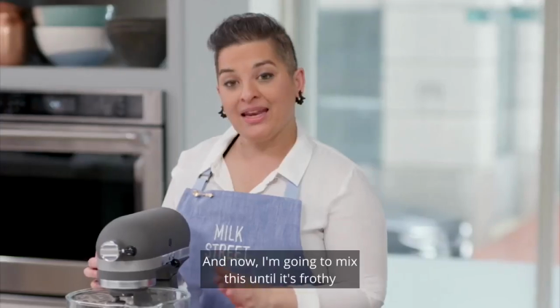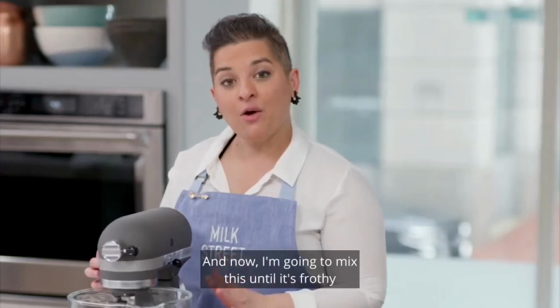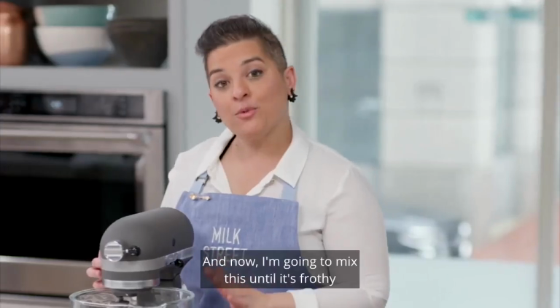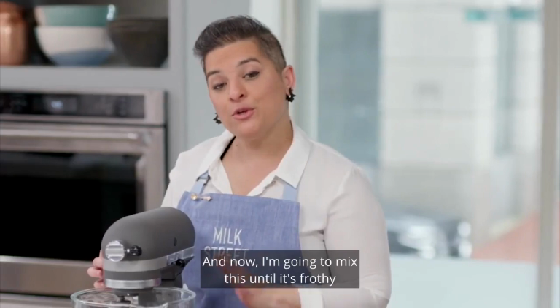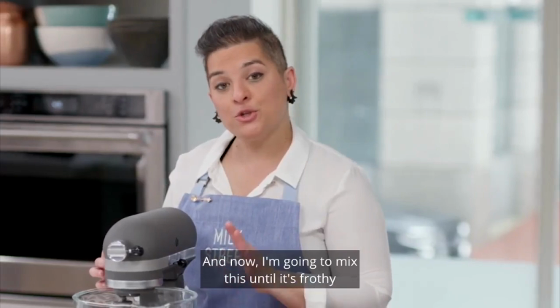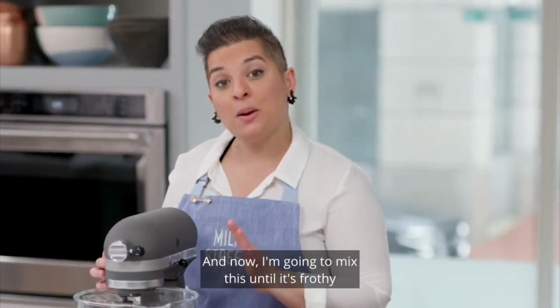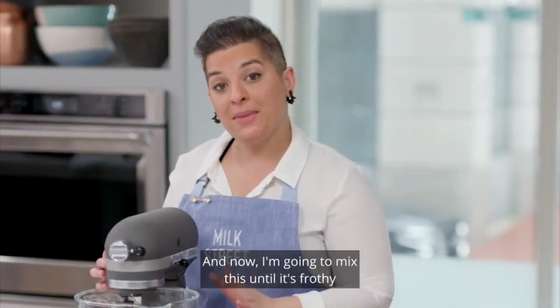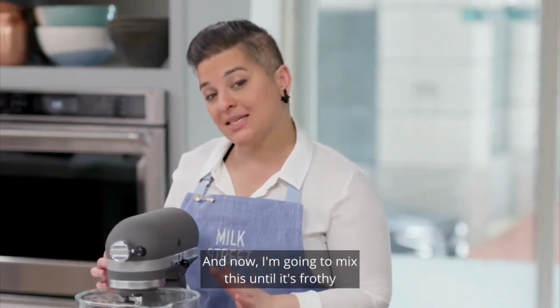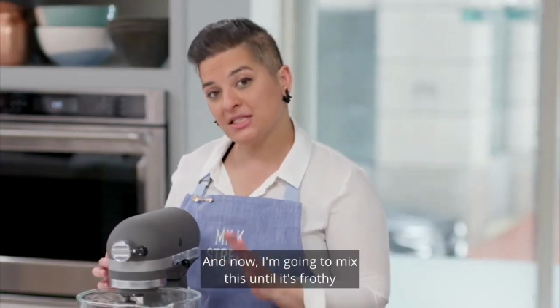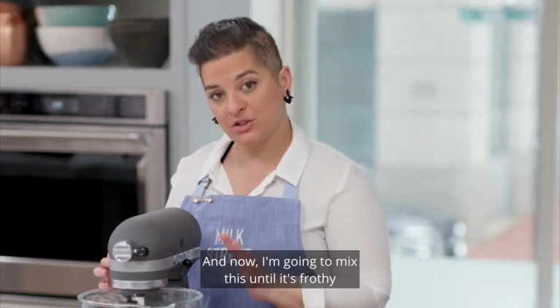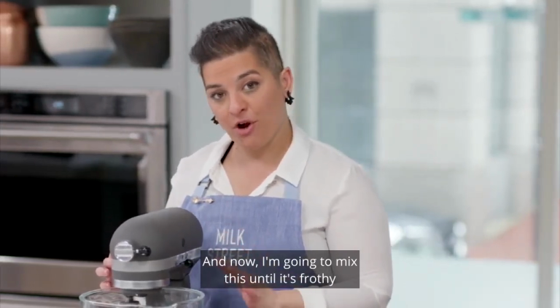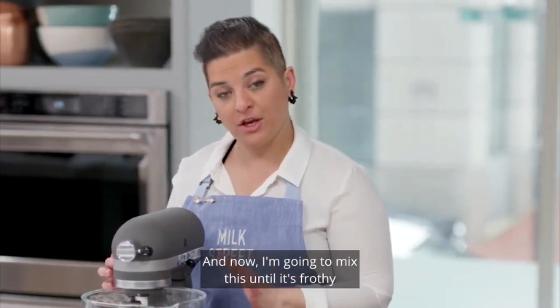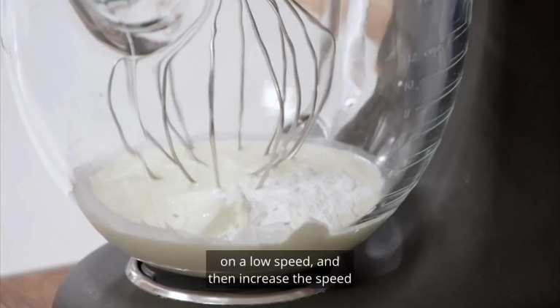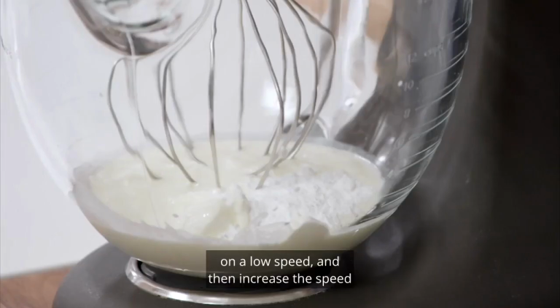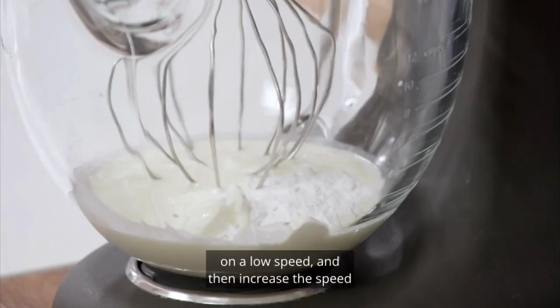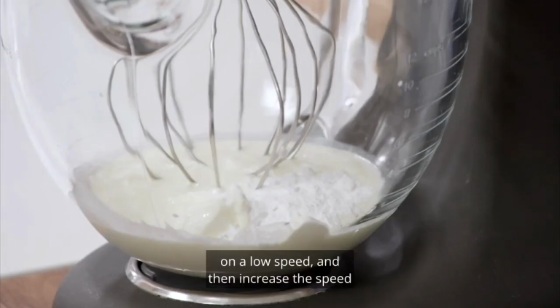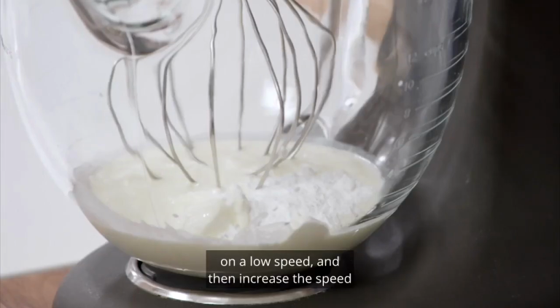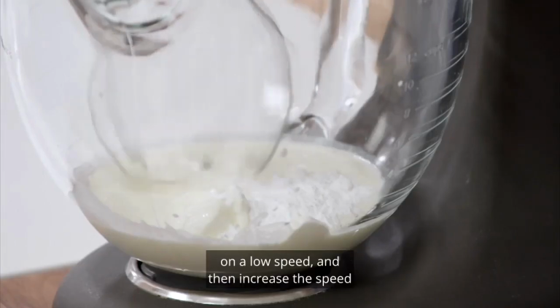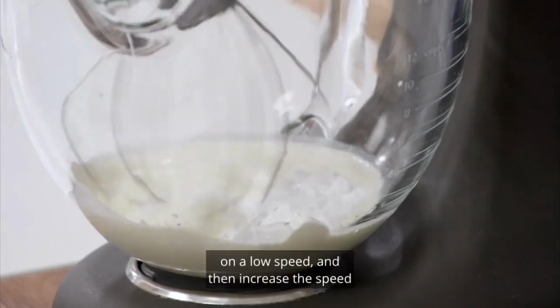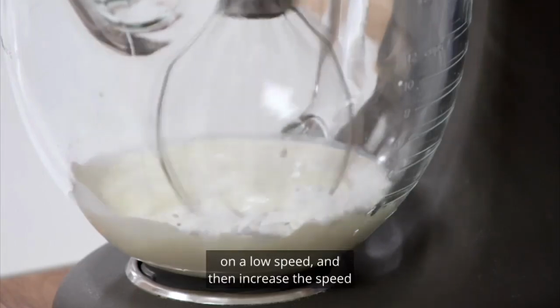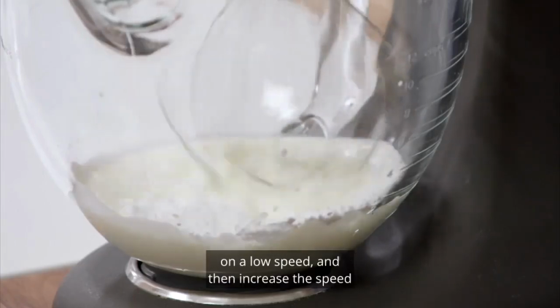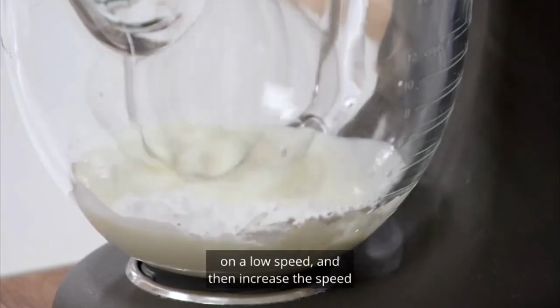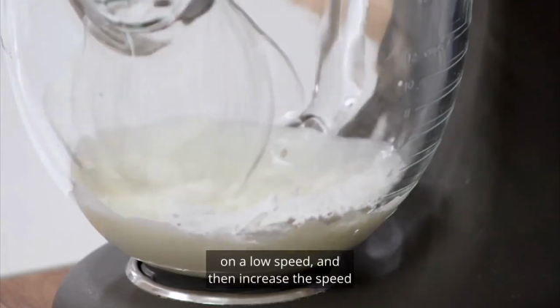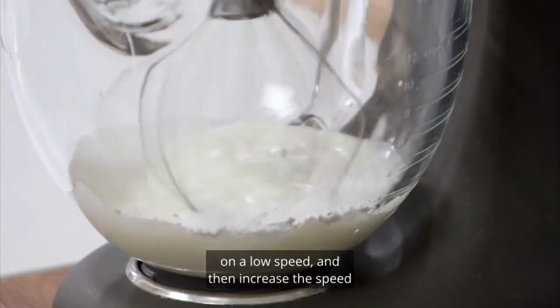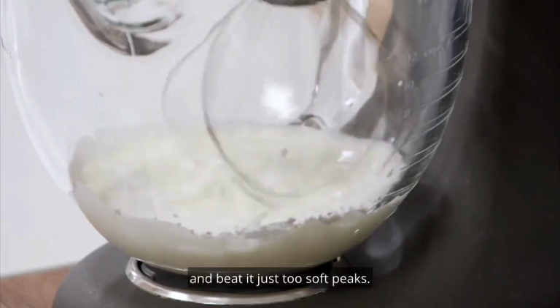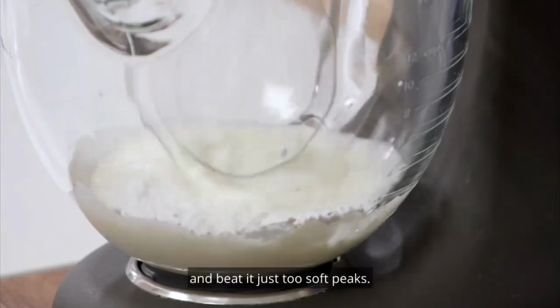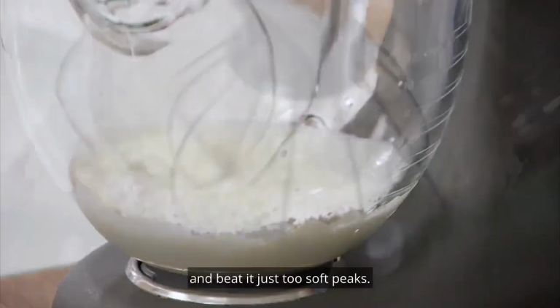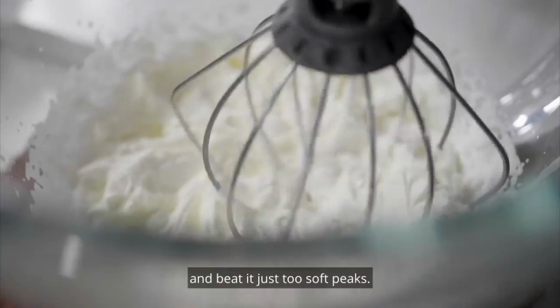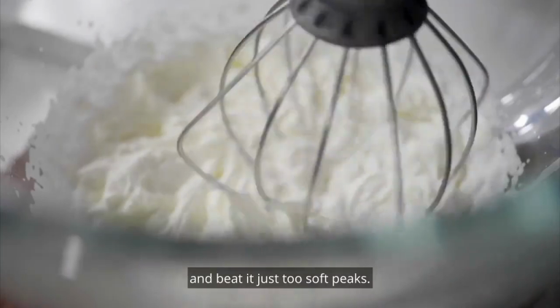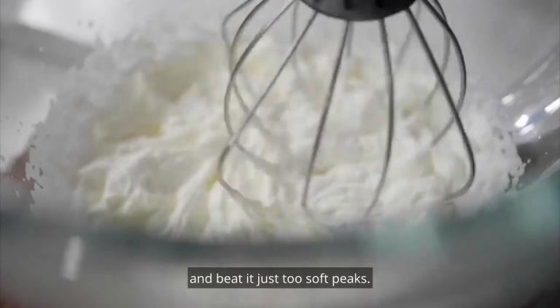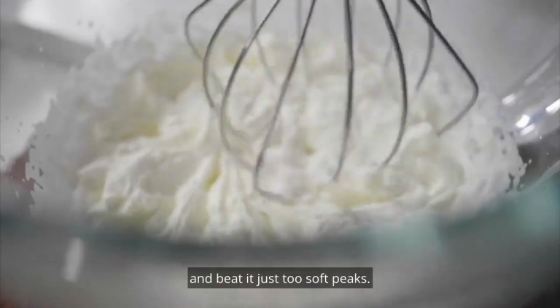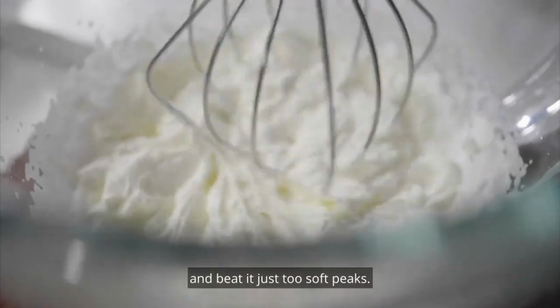Now I'm going to mix this until it's frothy on a low speed, and then increase the speed and beat it just to soft peaks.